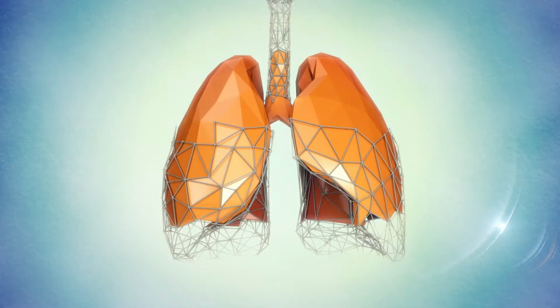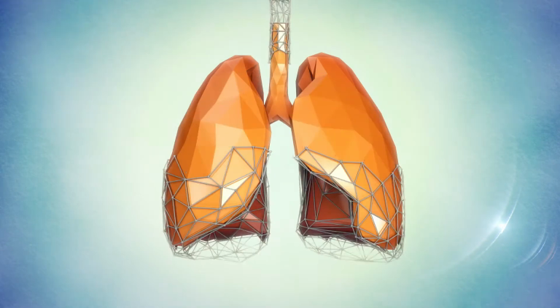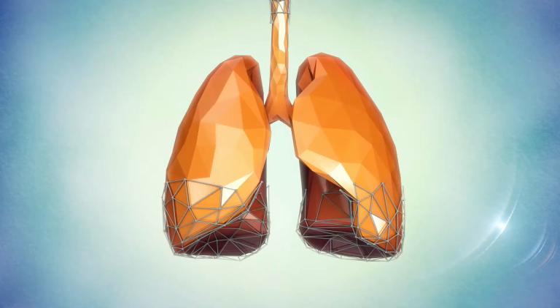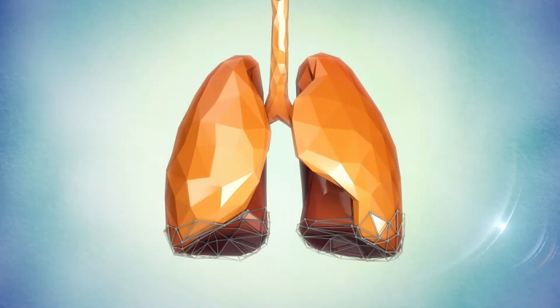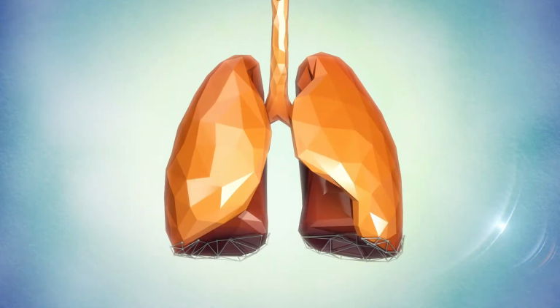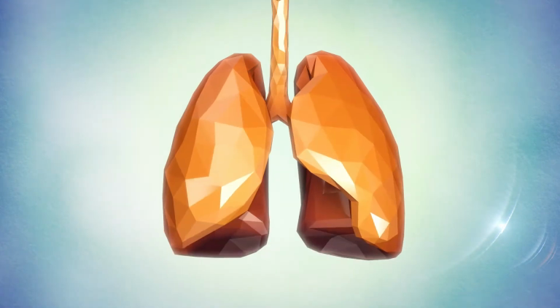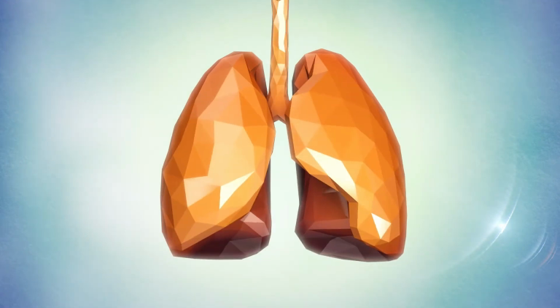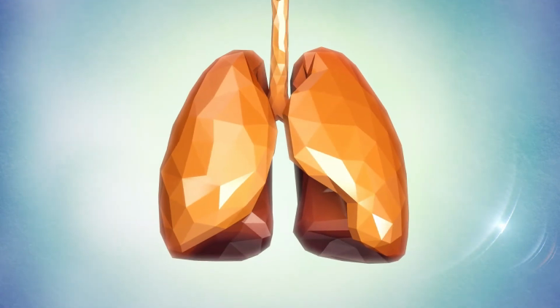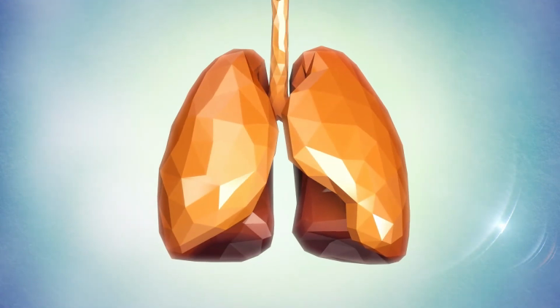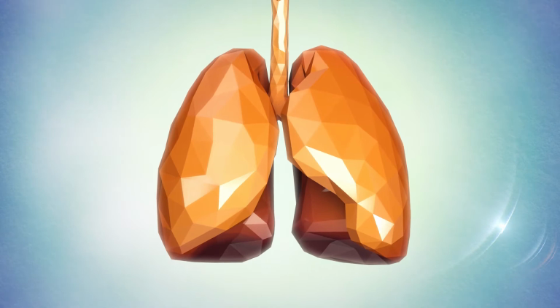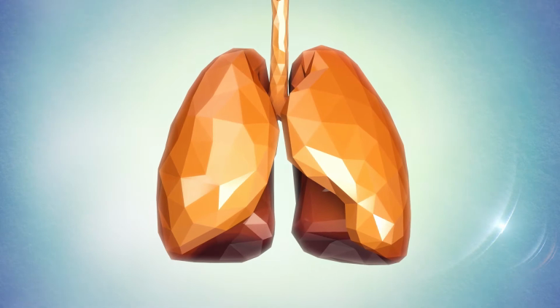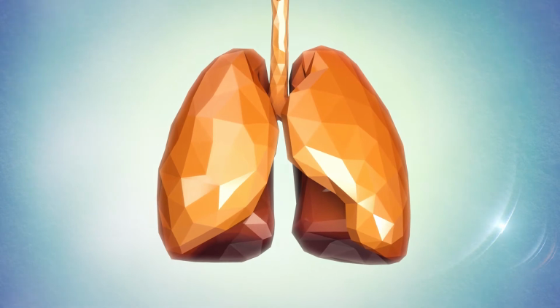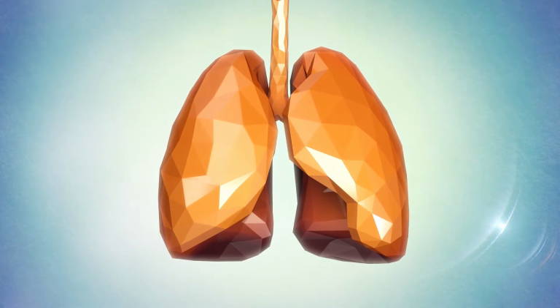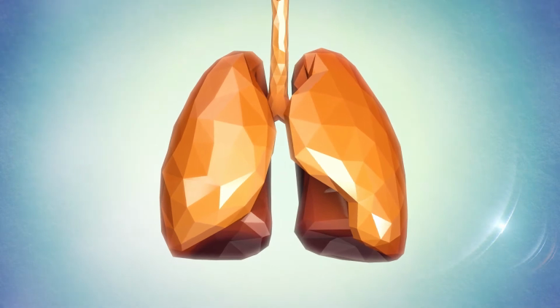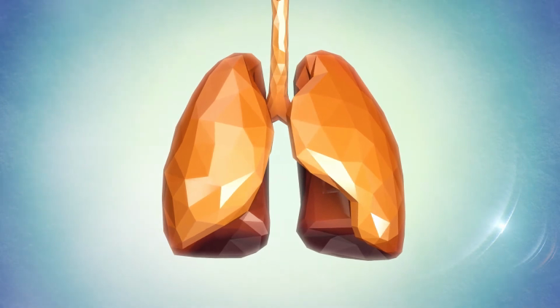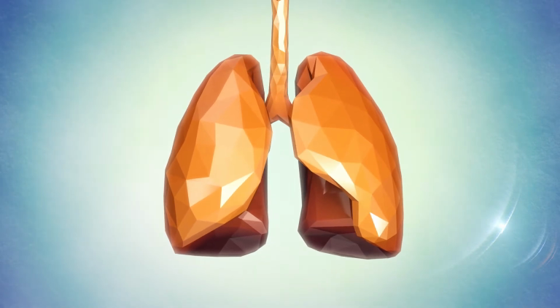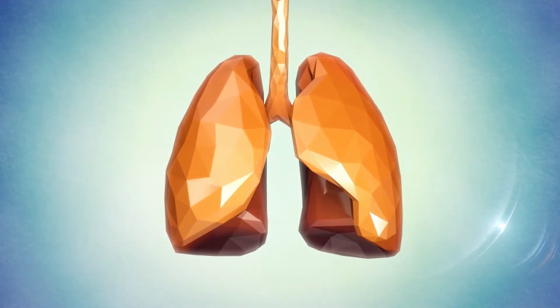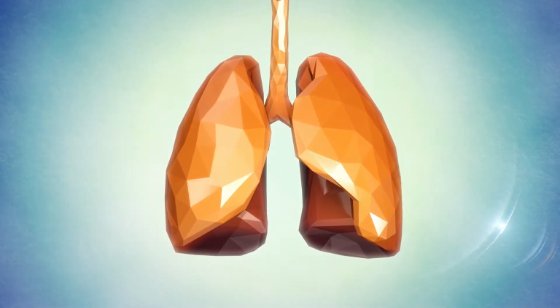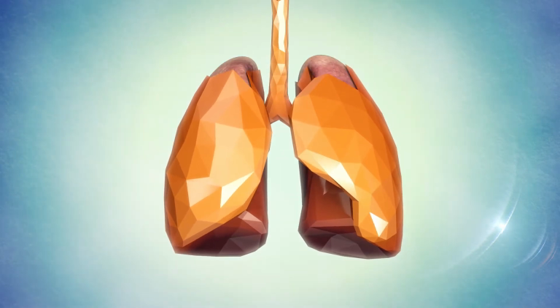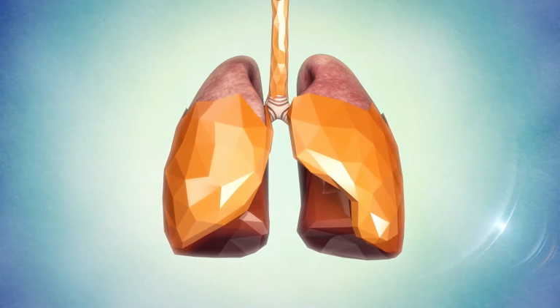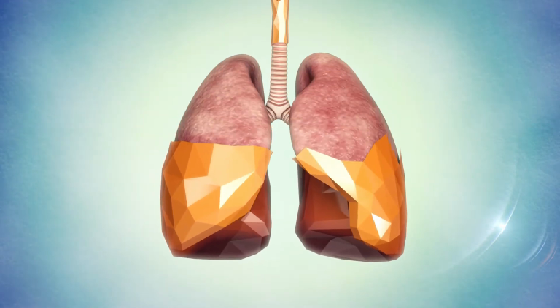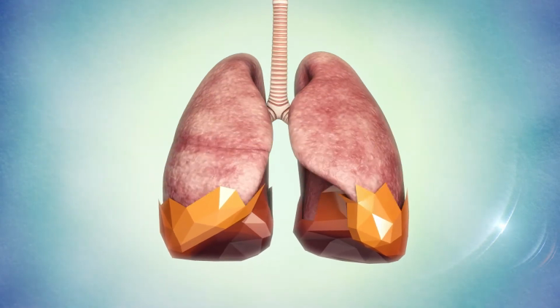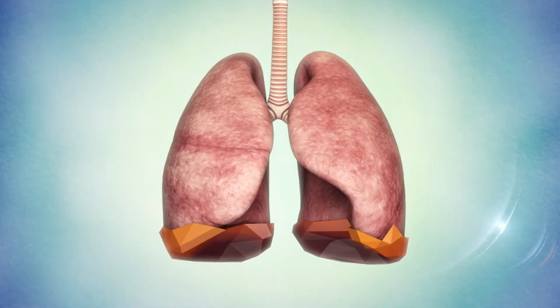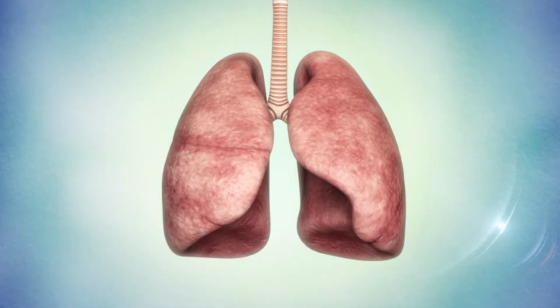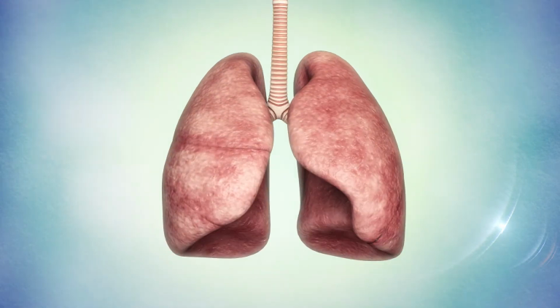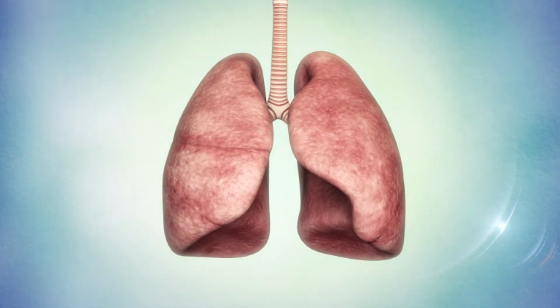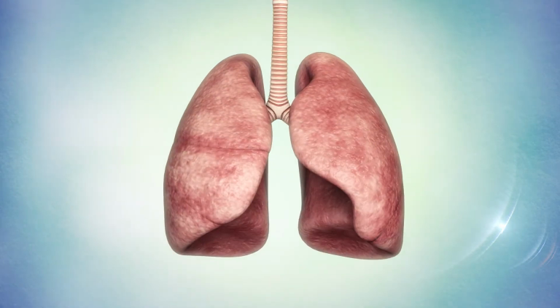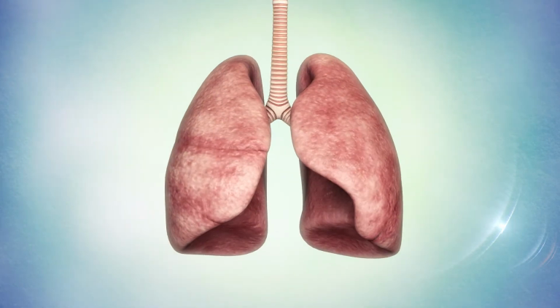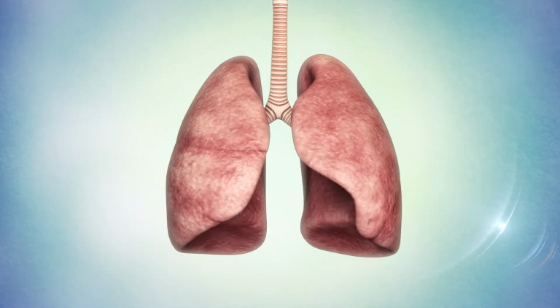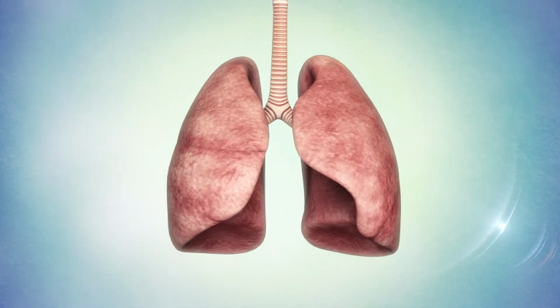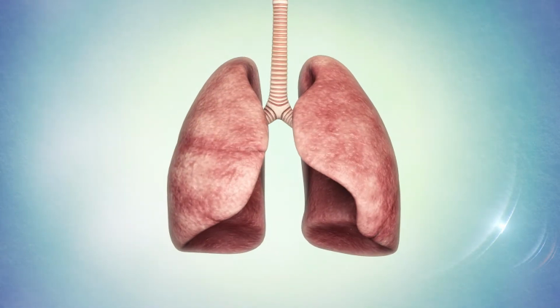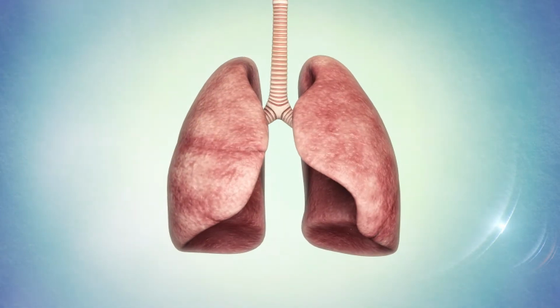For many years until today, an artificial lung has been a dream. No longer, thanks to O2Cure.